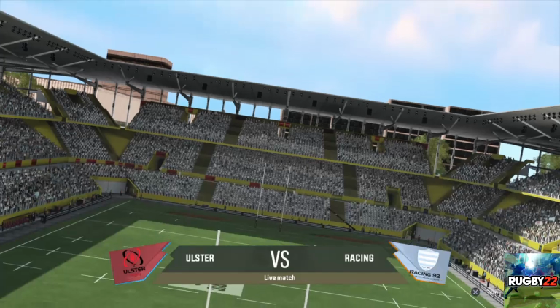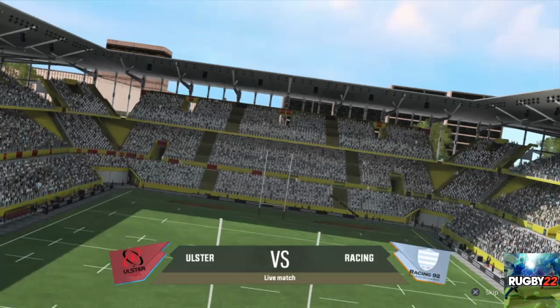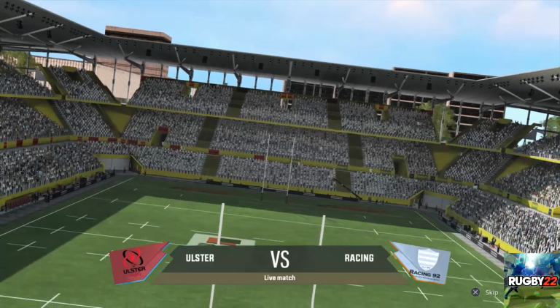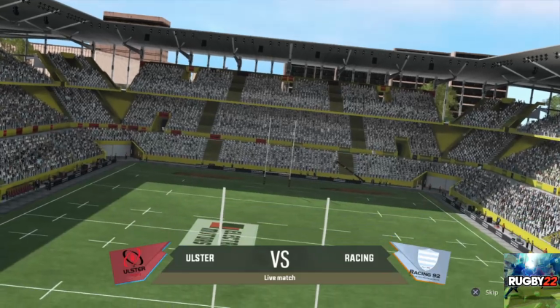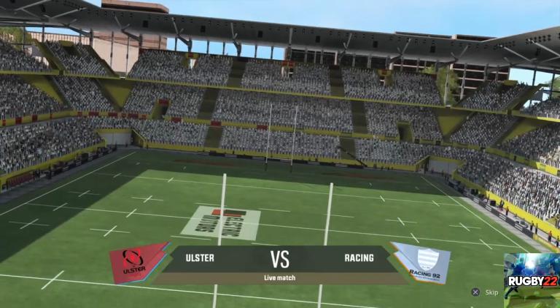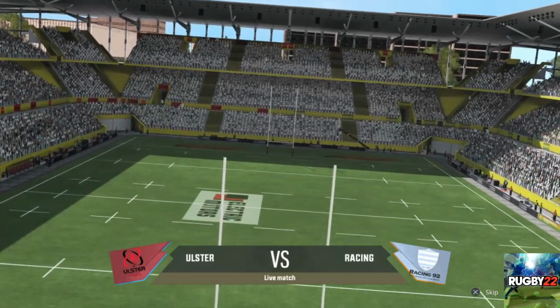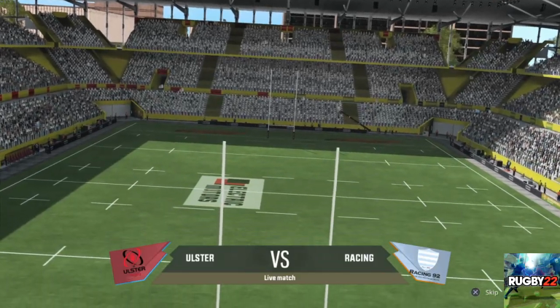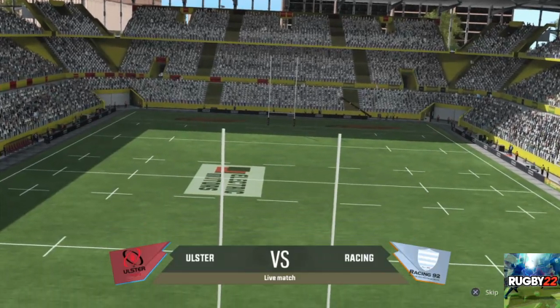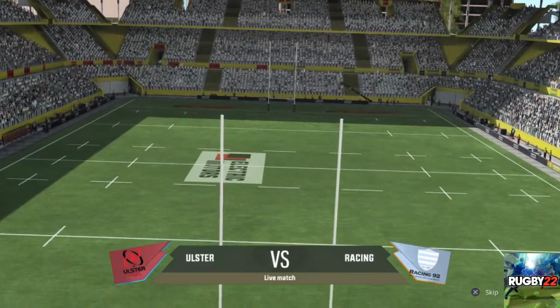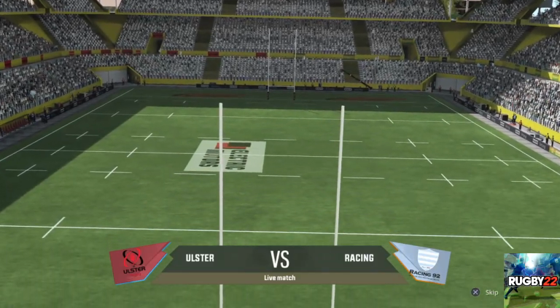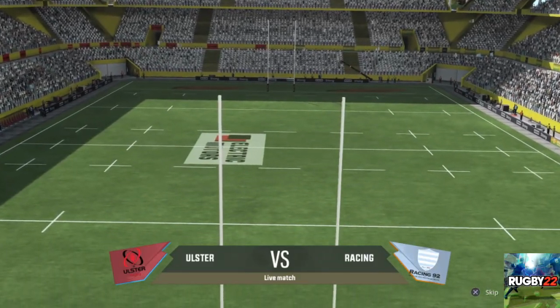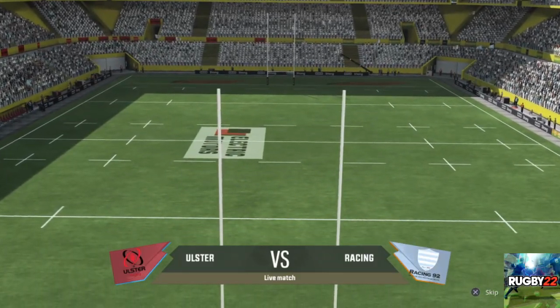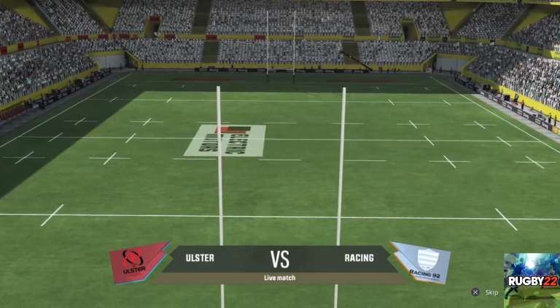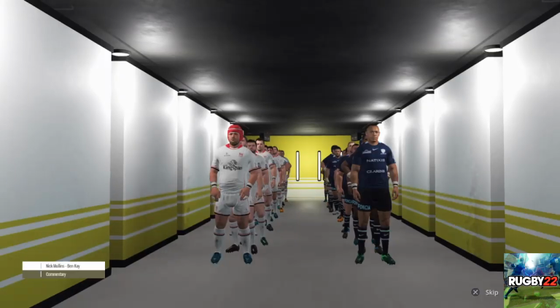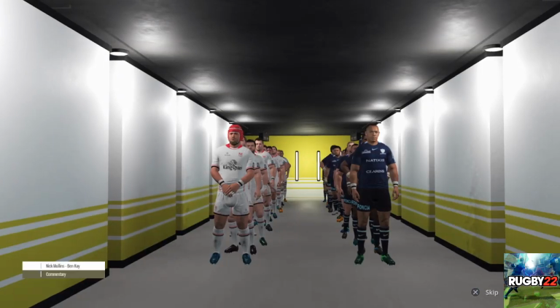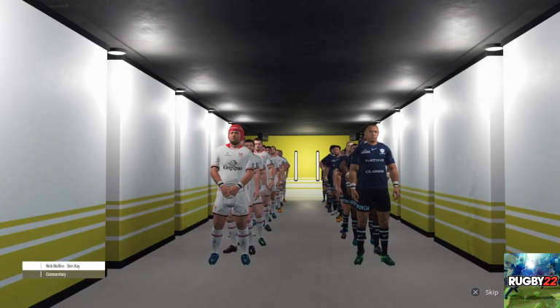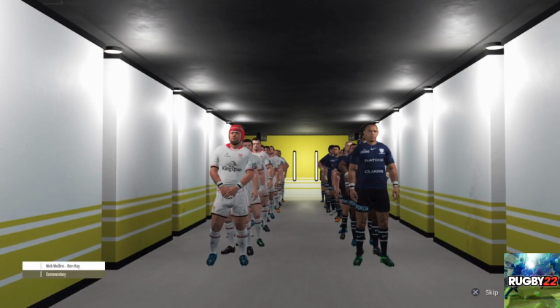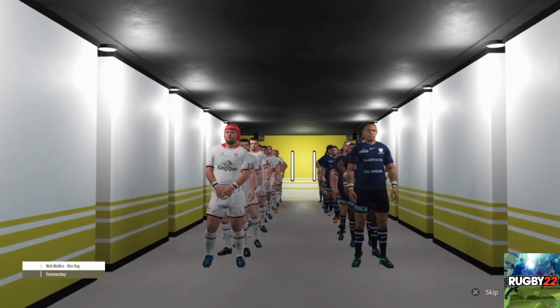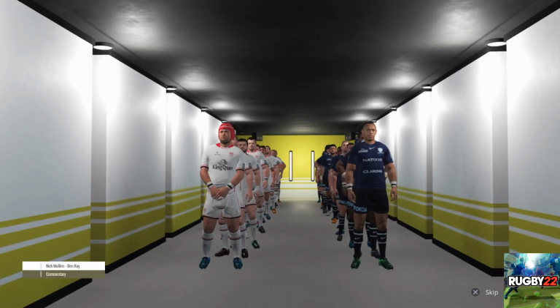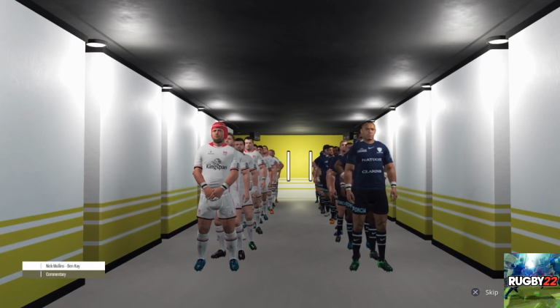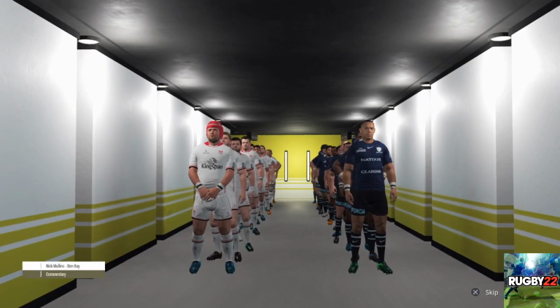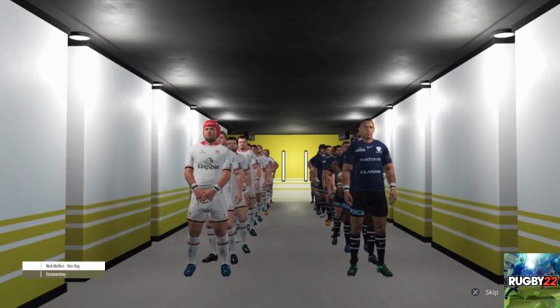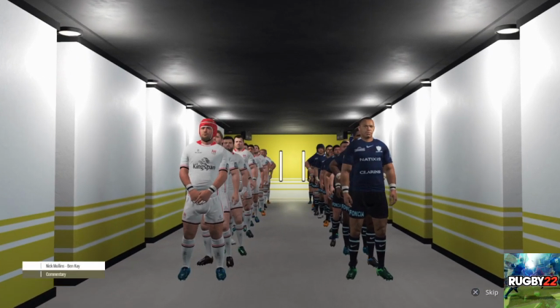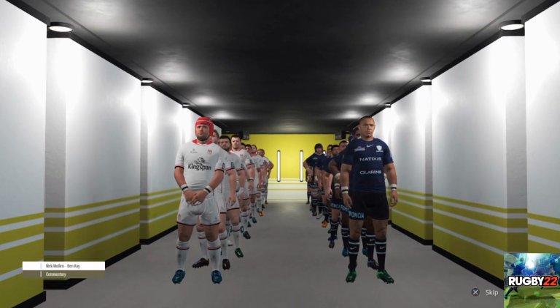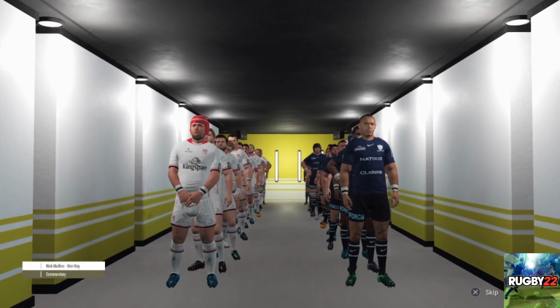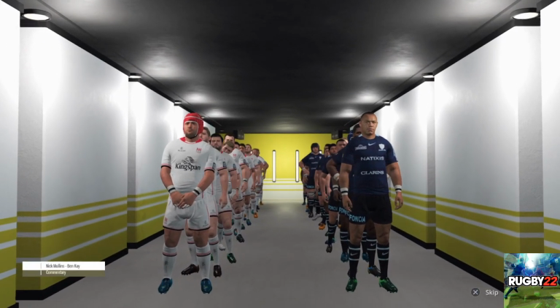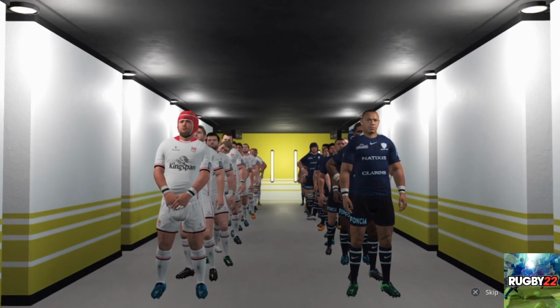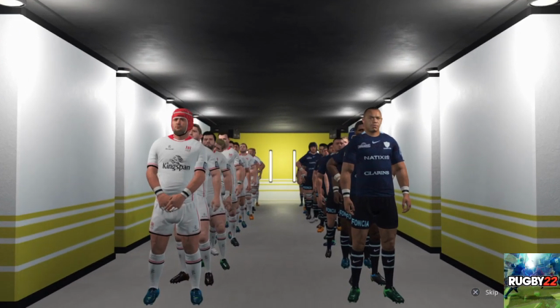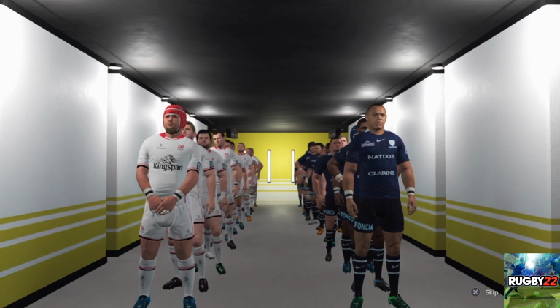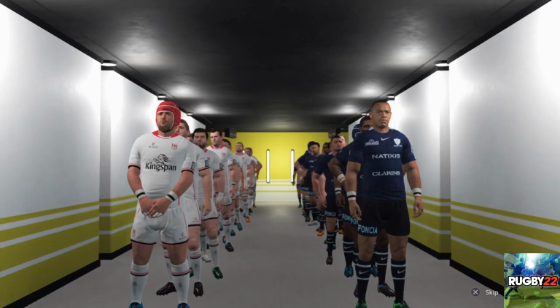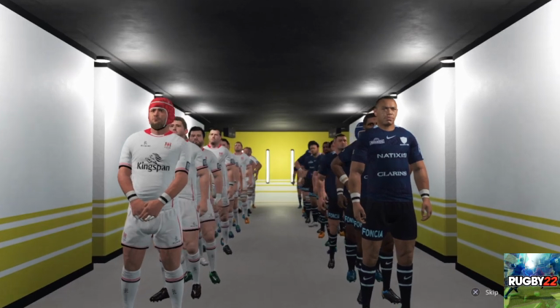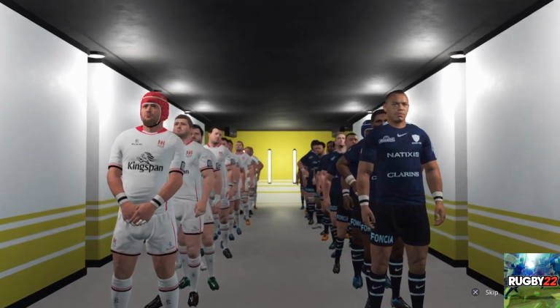Representing the Northern Irish province that is part of the United Kingdom, this club was created in 1879 and is based in Belfast.